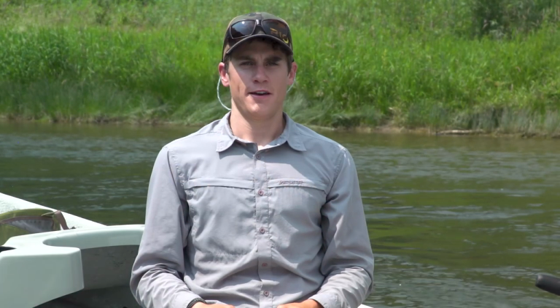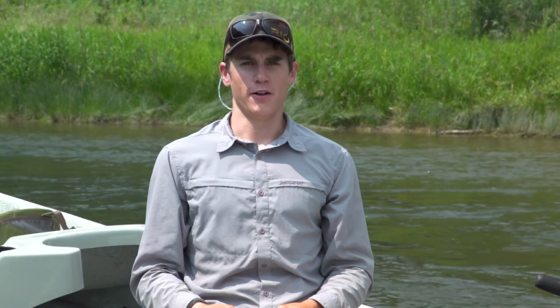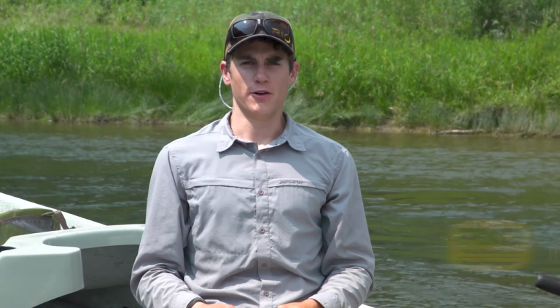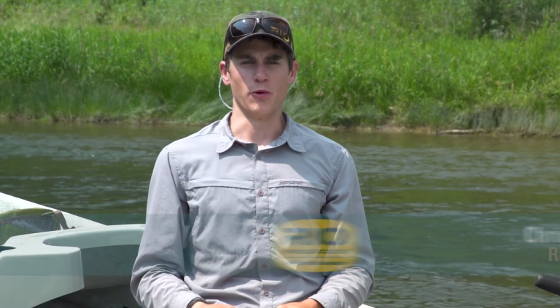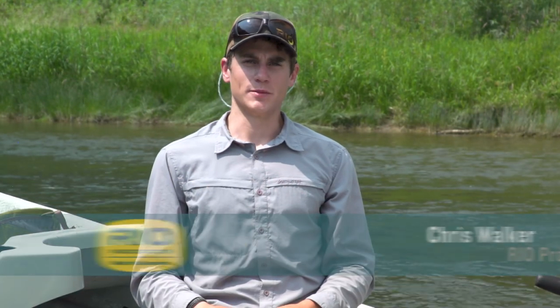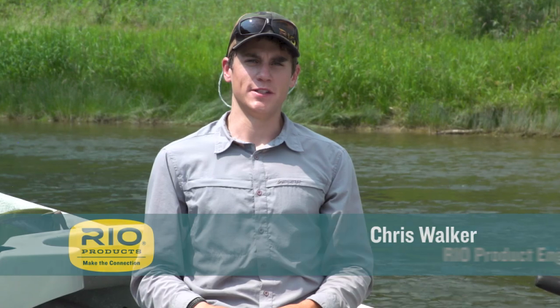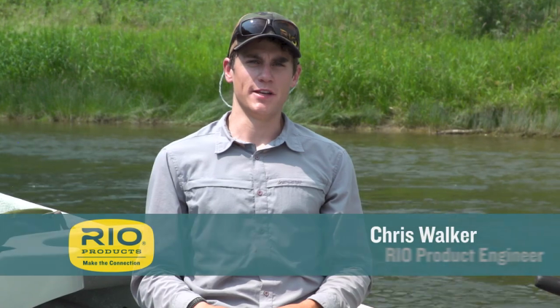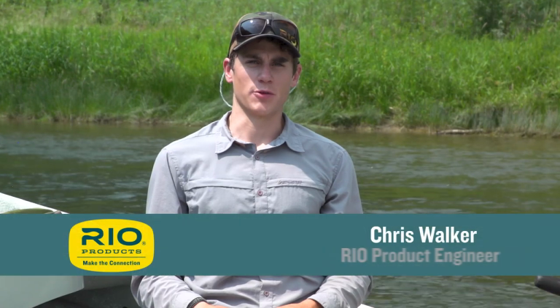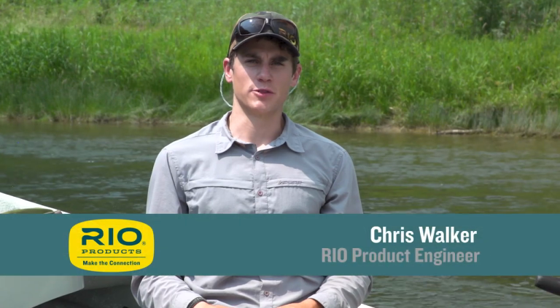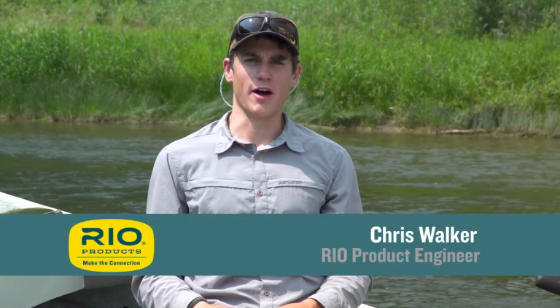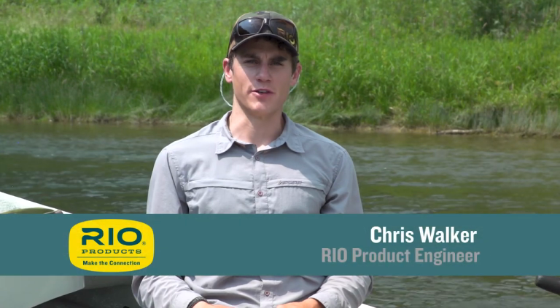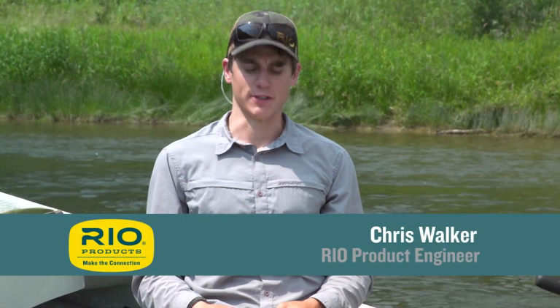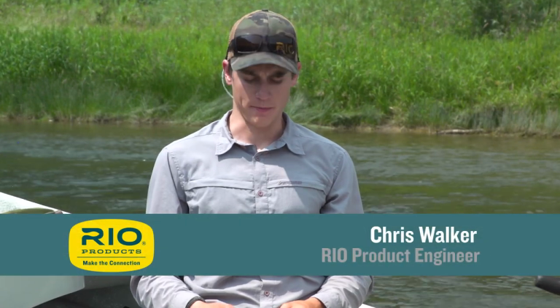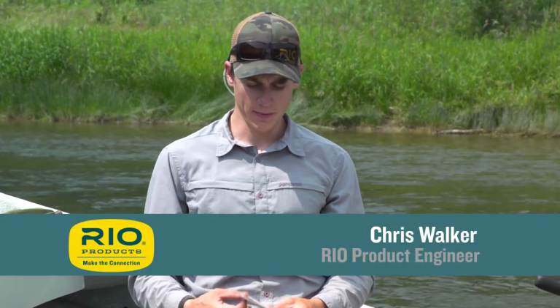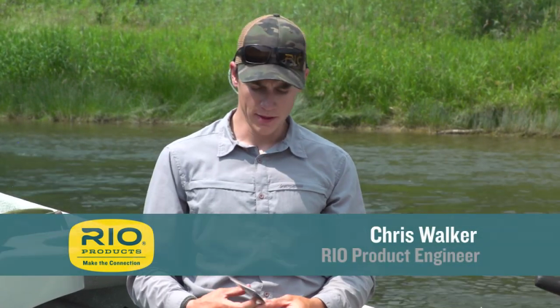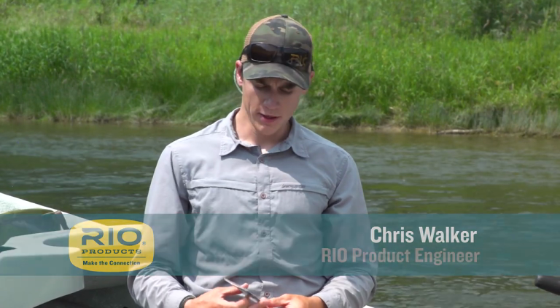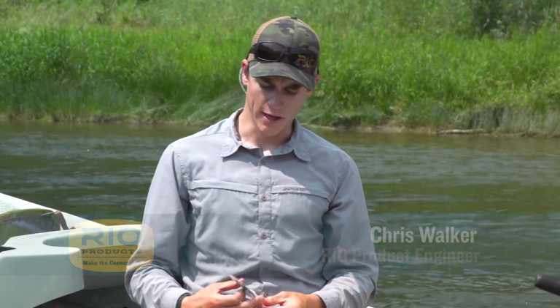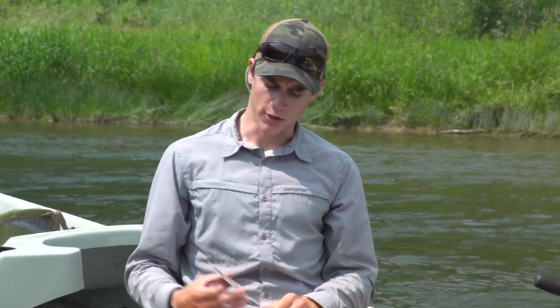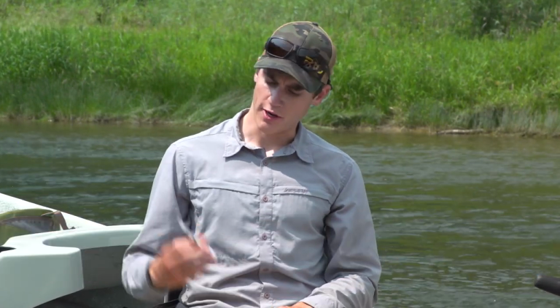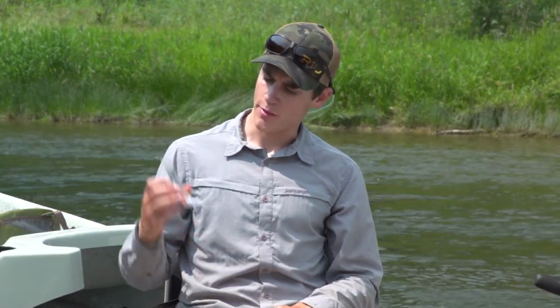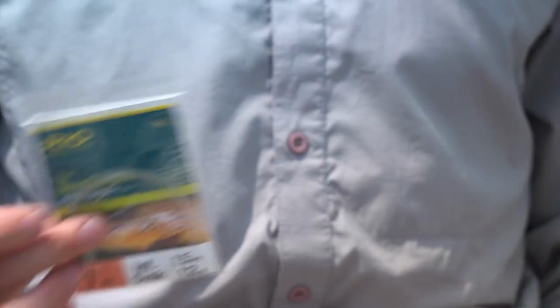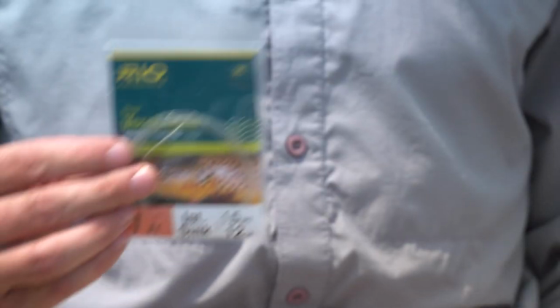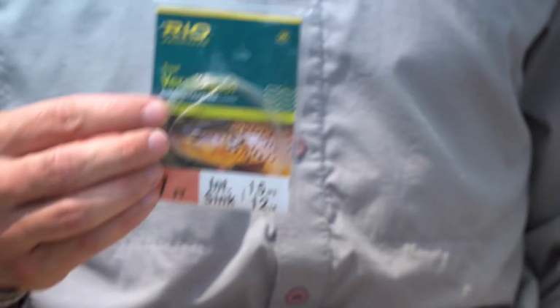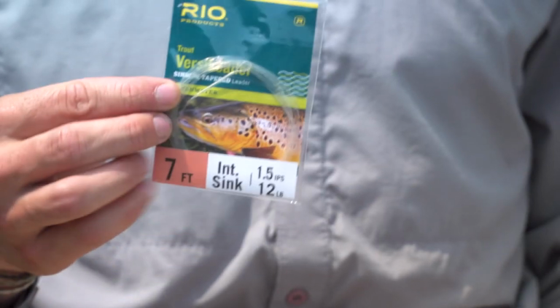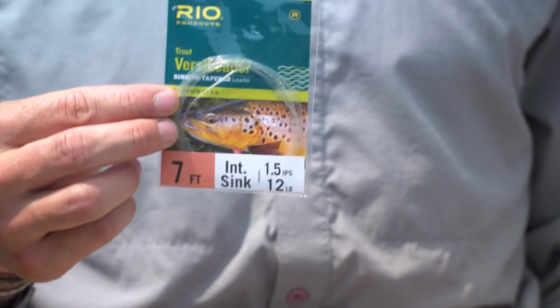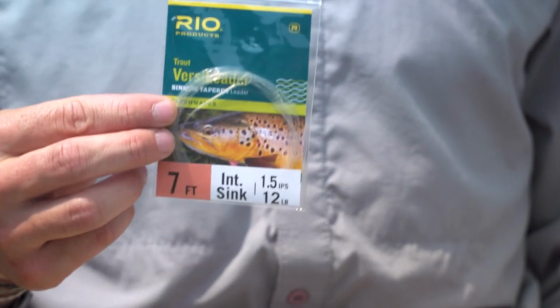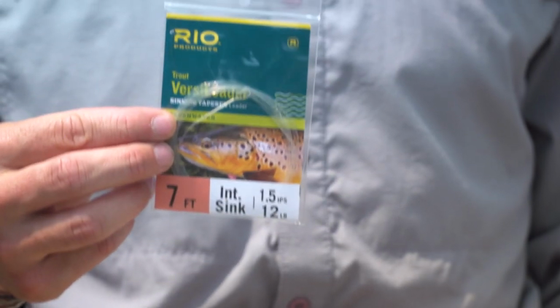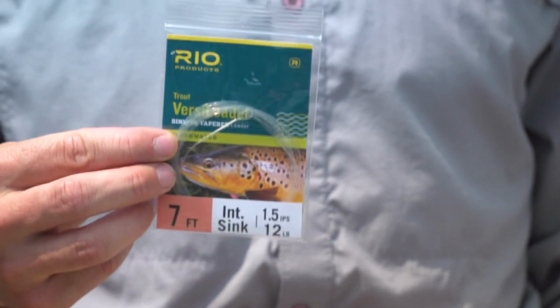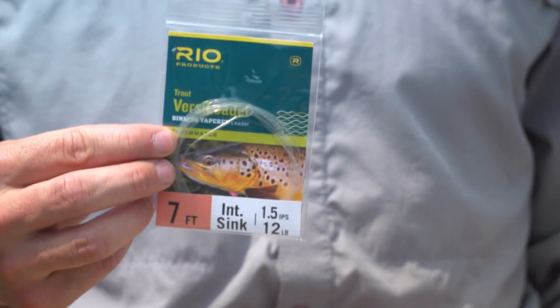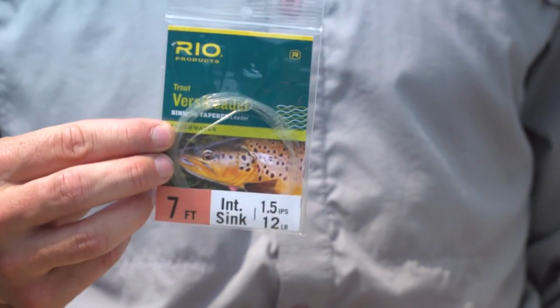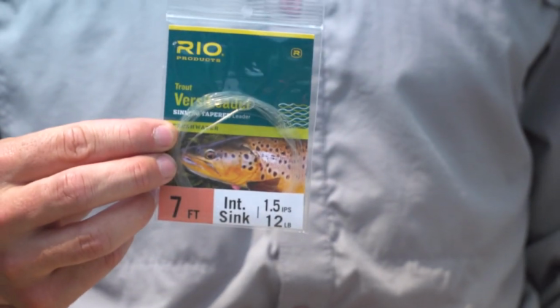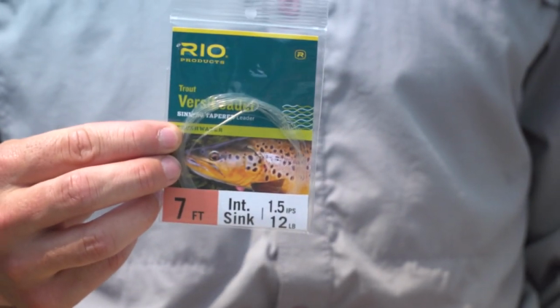Hello and welcome to today's Rio's Fly Fishing Tip. Today we're going to talk about VersaLeaders — both what they are and how to use them.